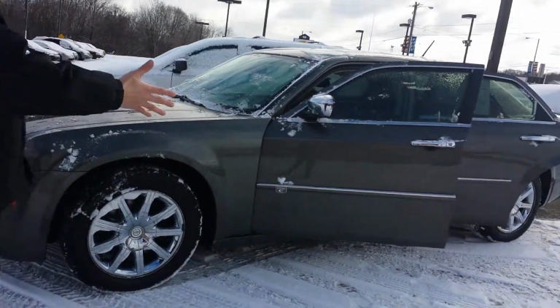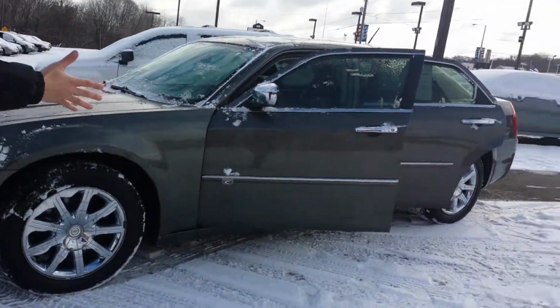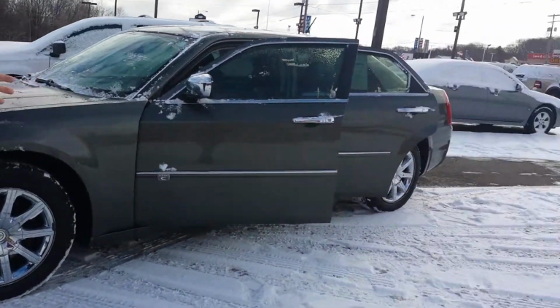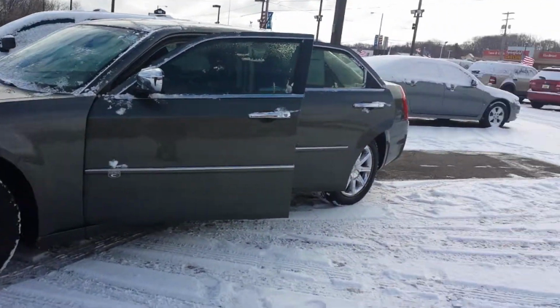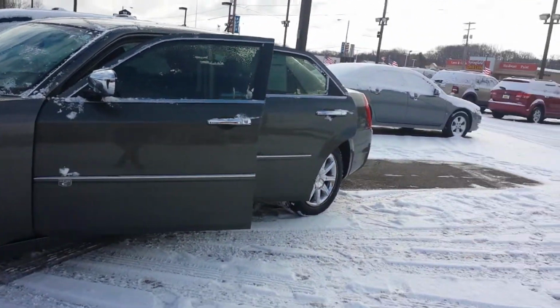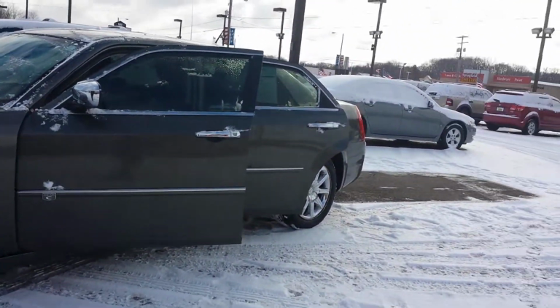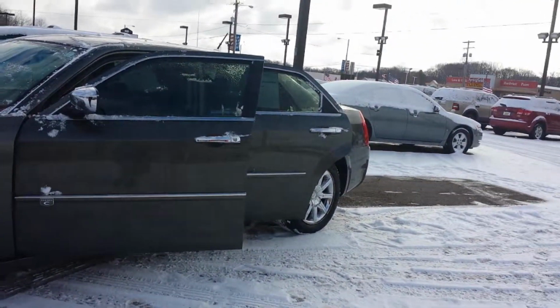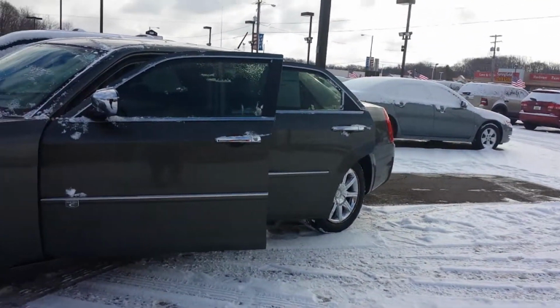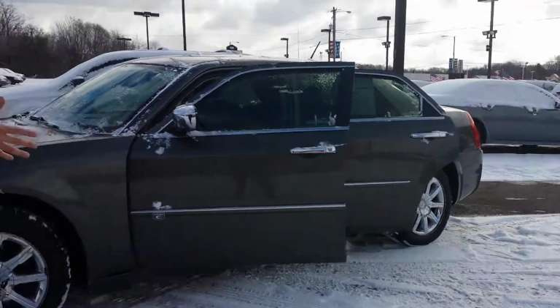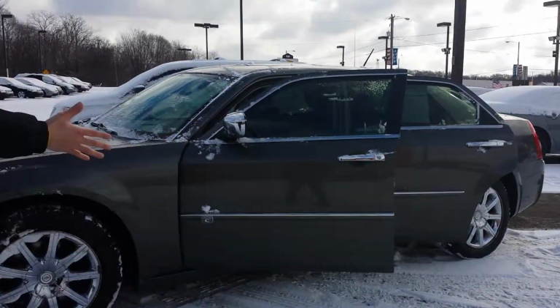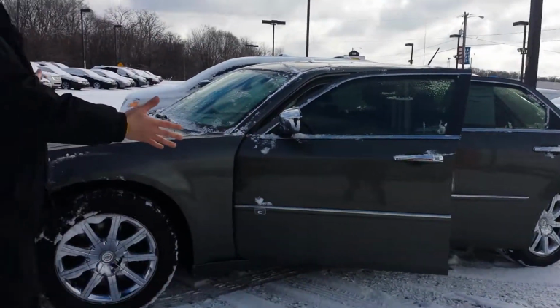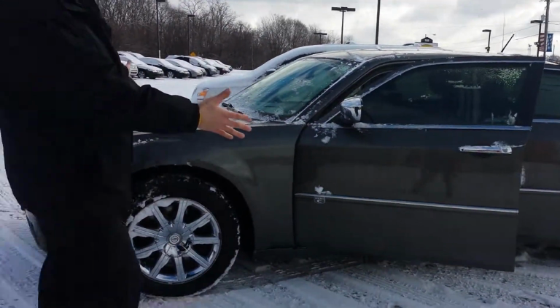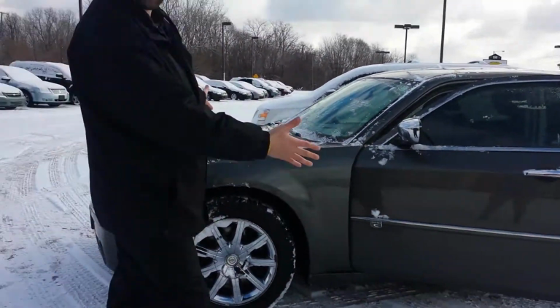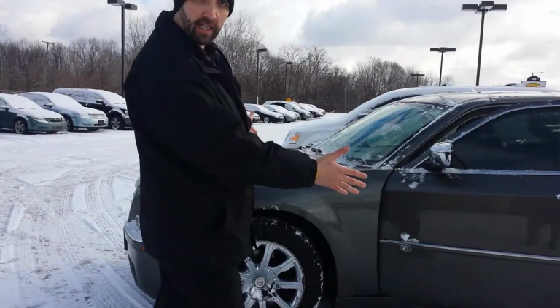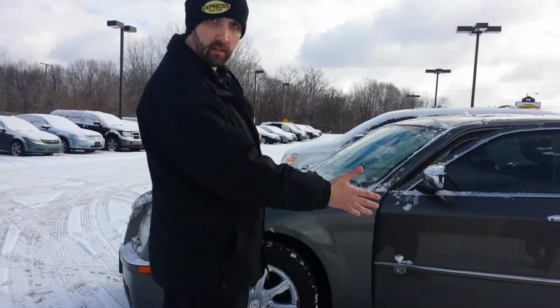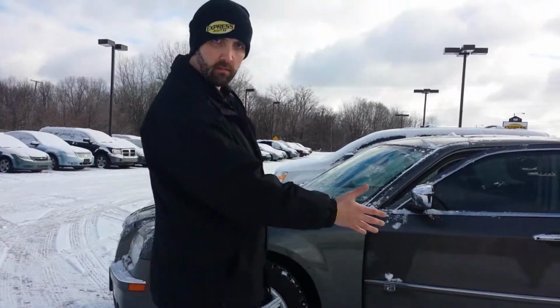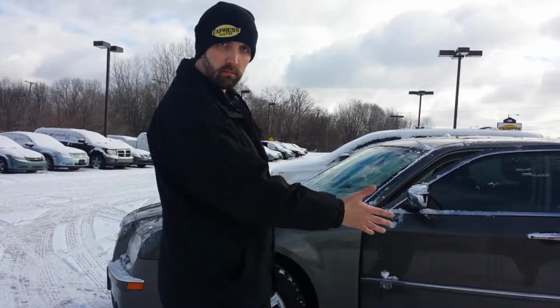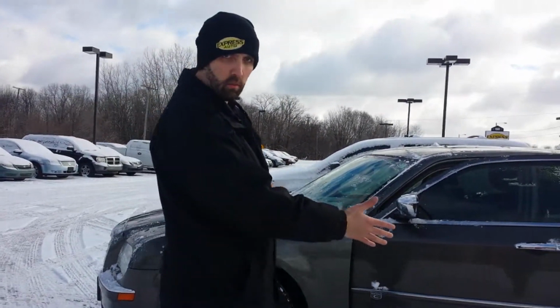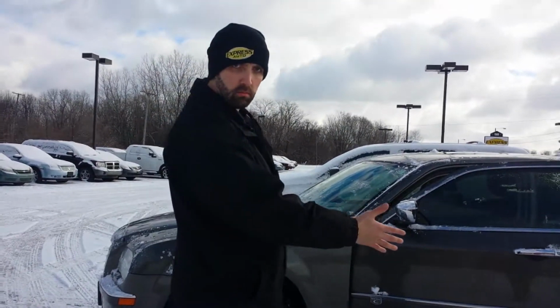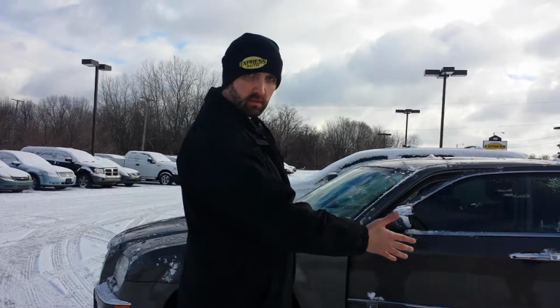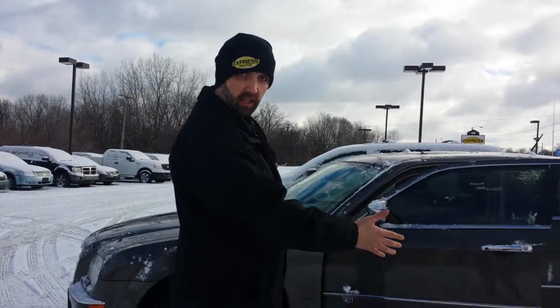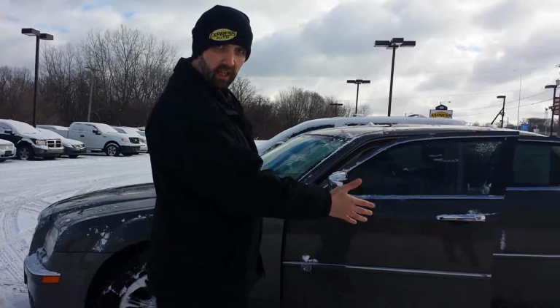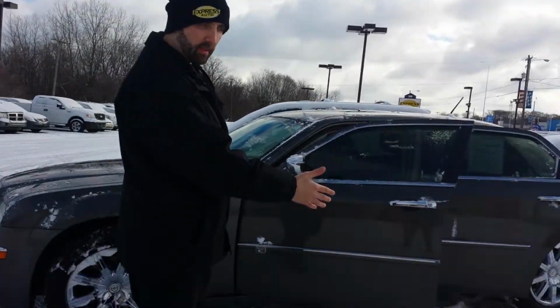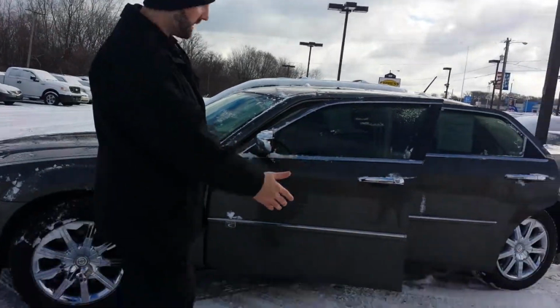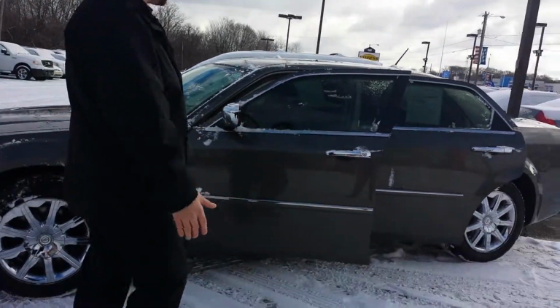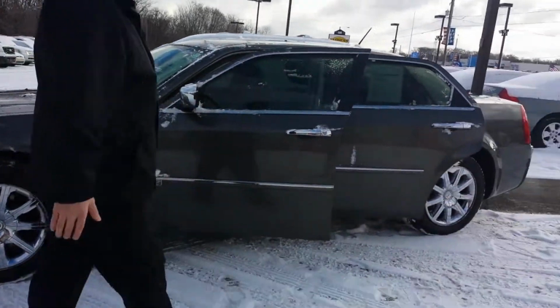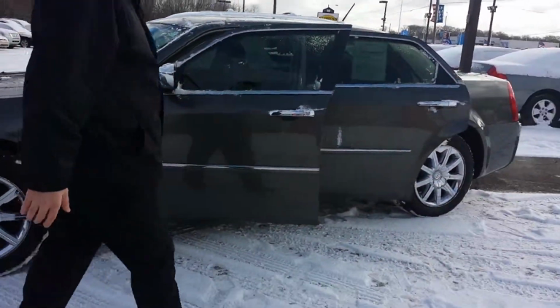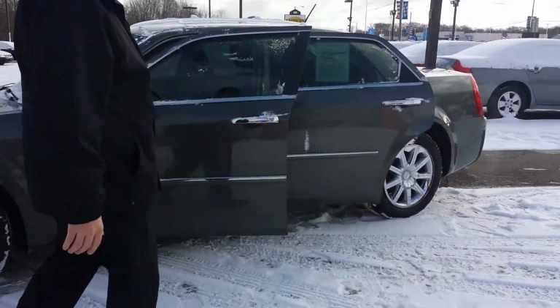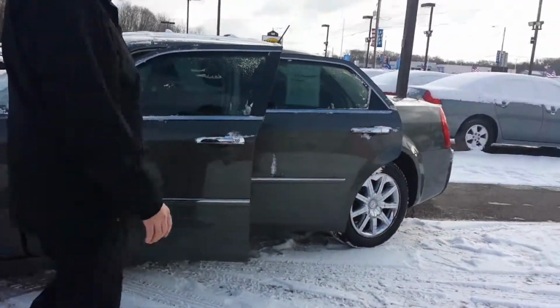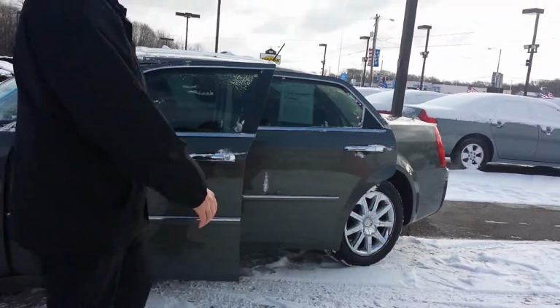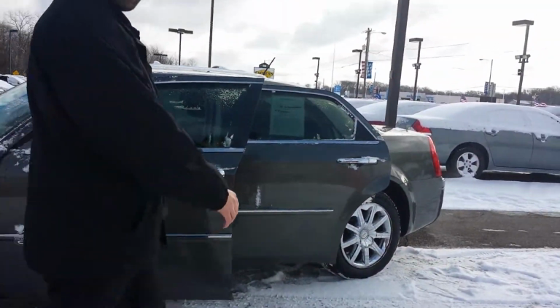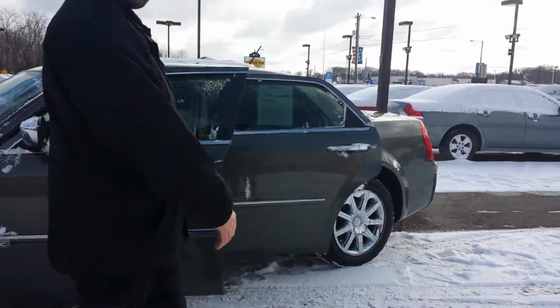Gunmetal gray. It's got a HEMI in it. Look at this baby.